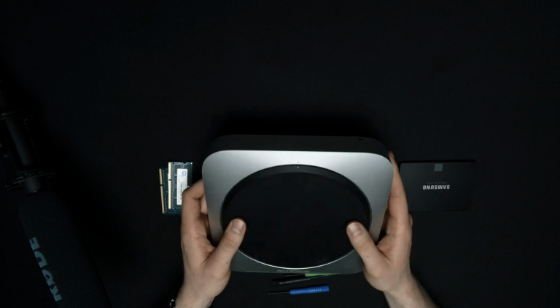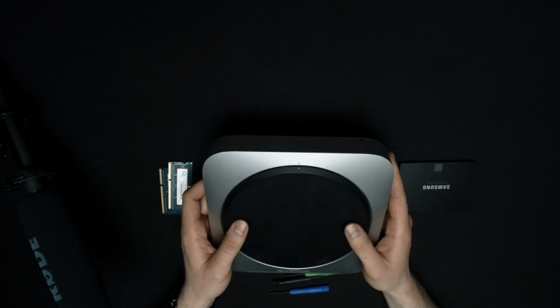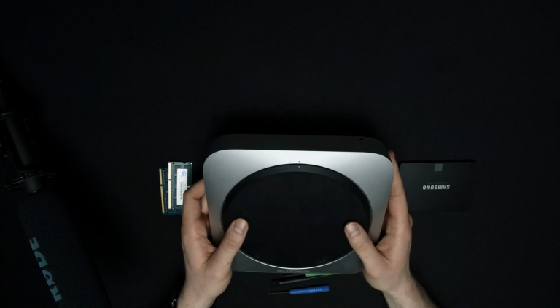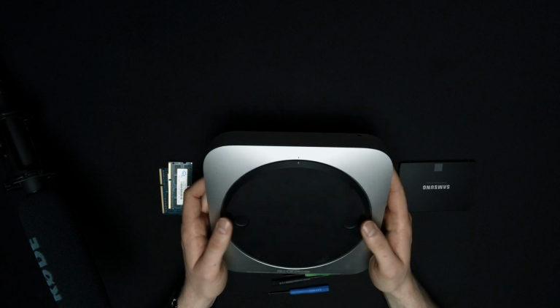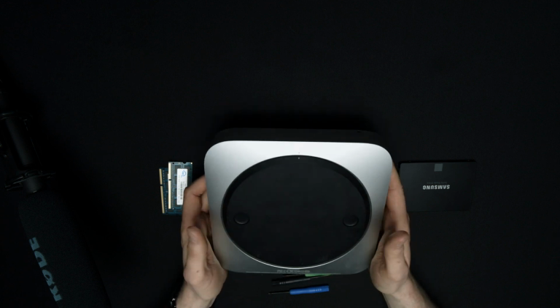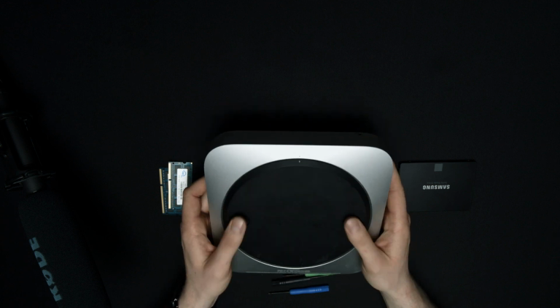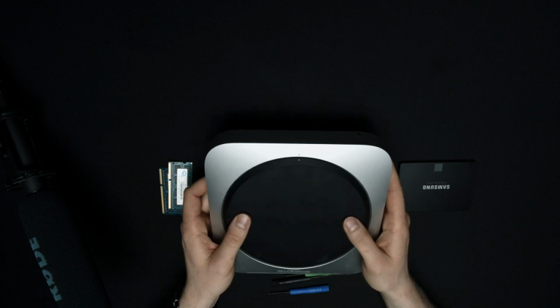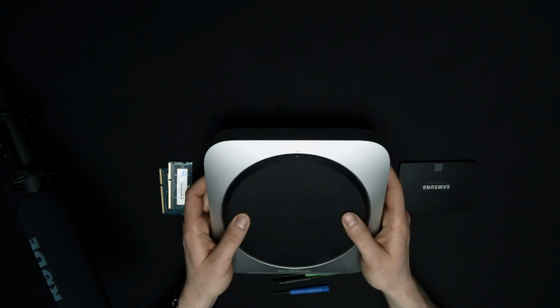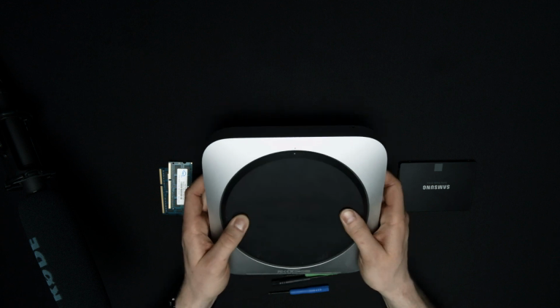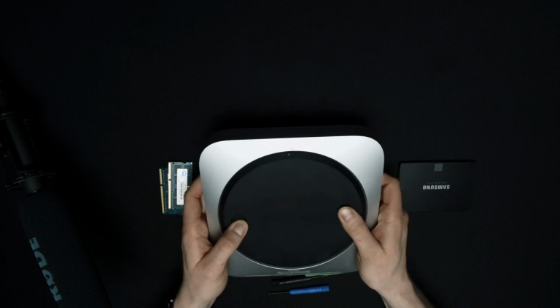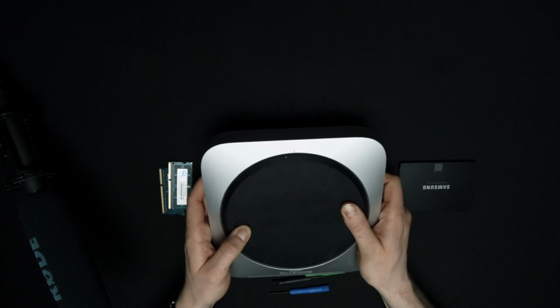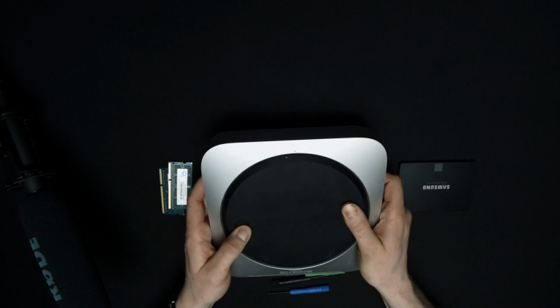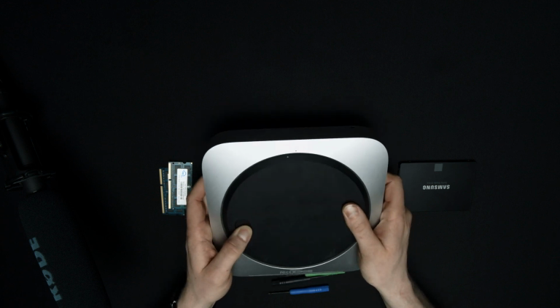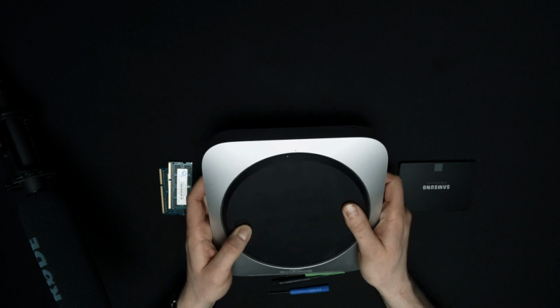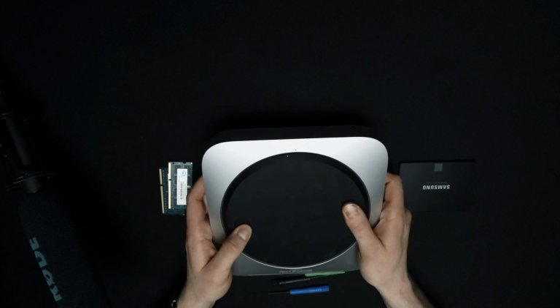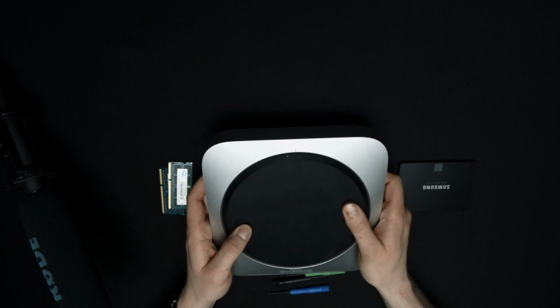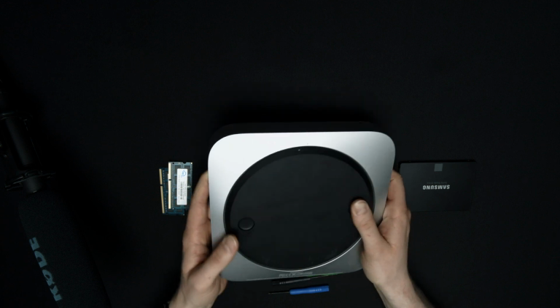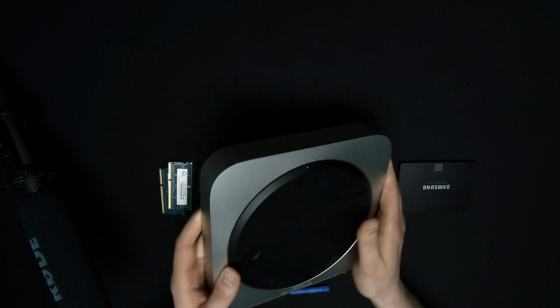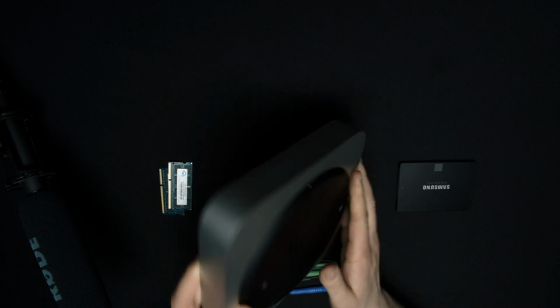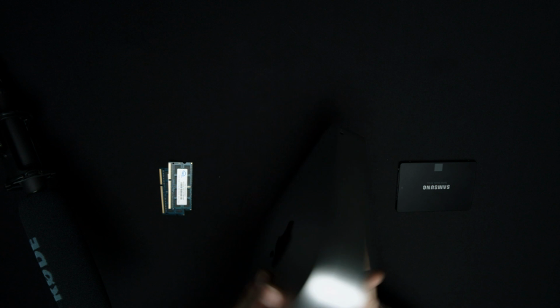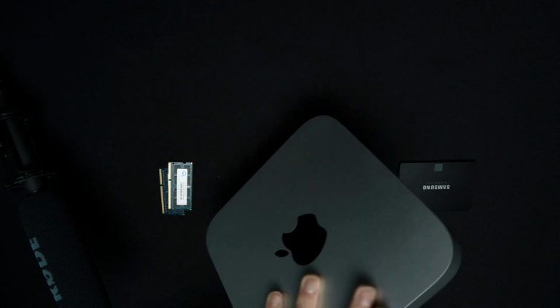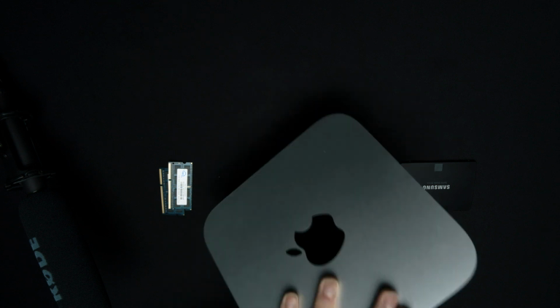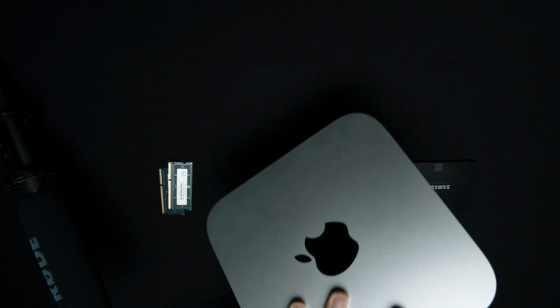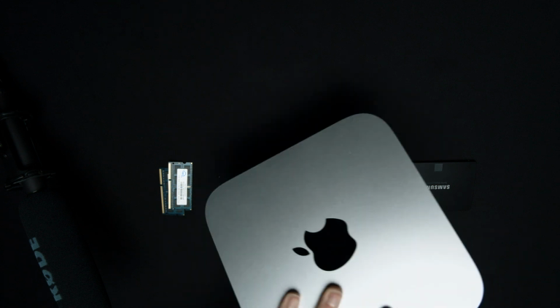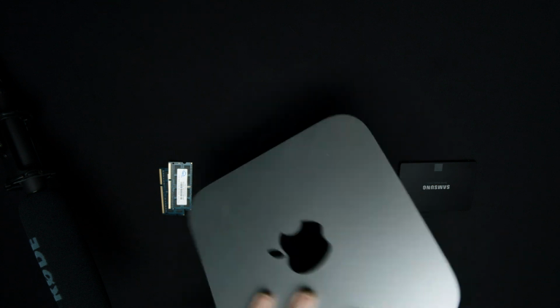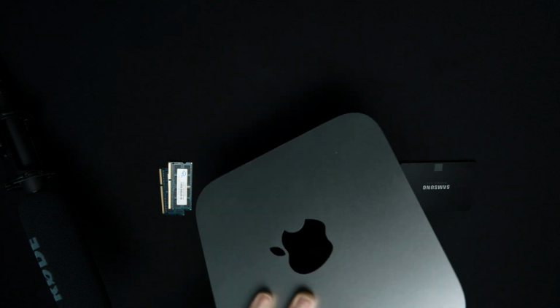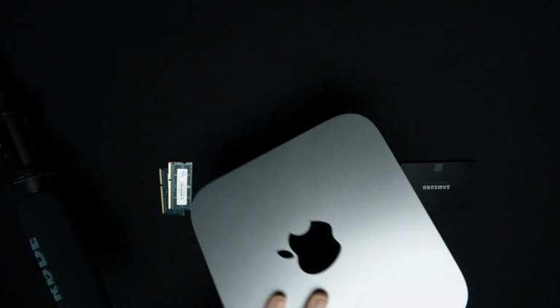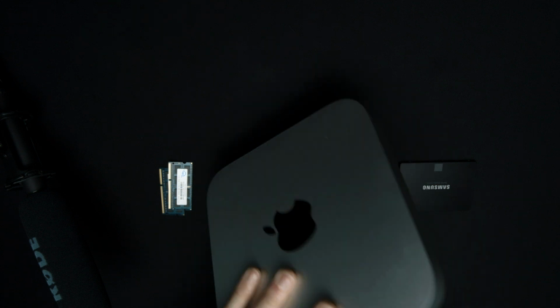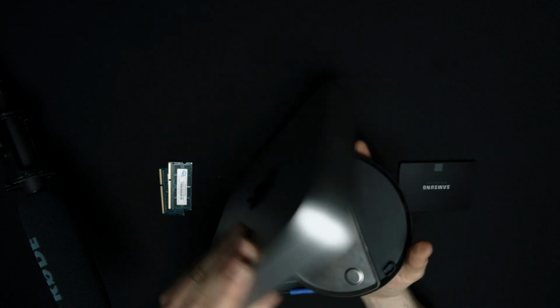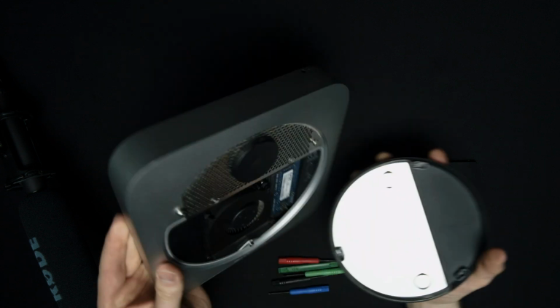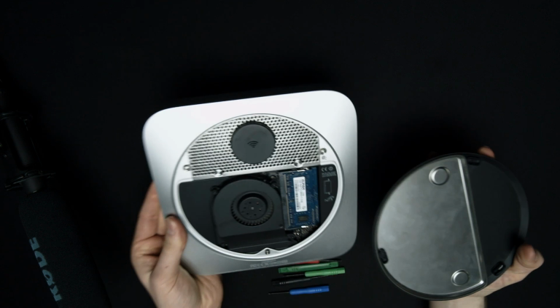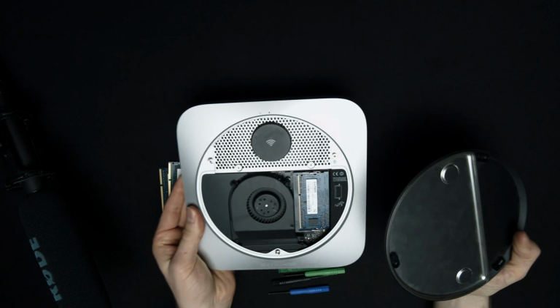First thing here, we need to take the back off of the Mac Mini. We'll just take our thumbs and slide that over, and then it'll just fall right out.